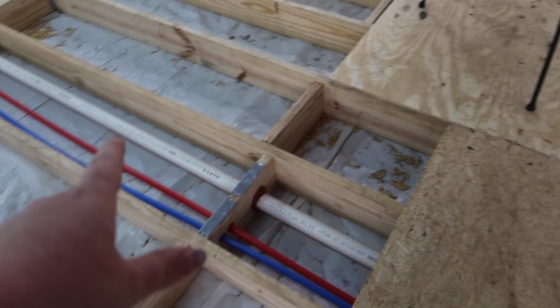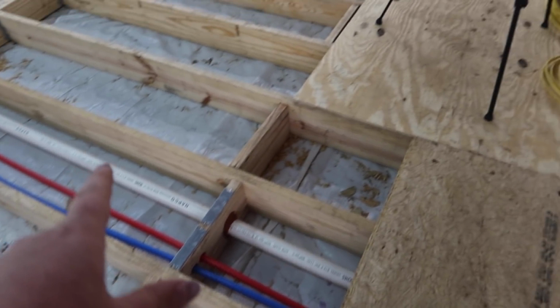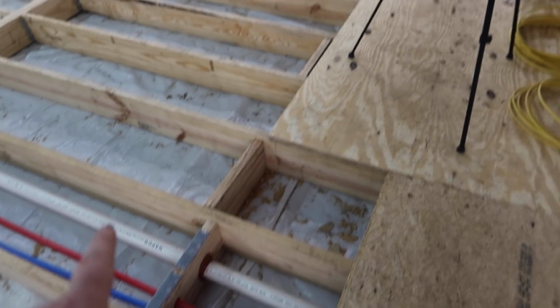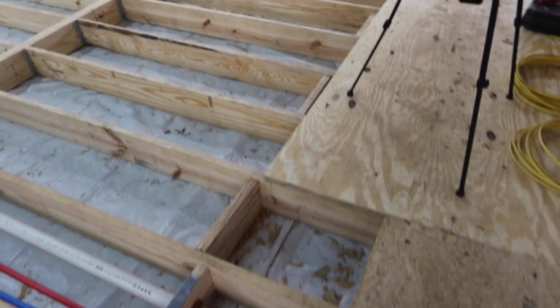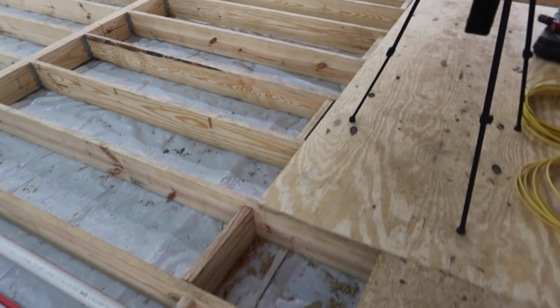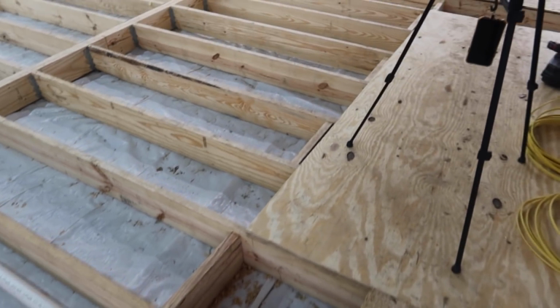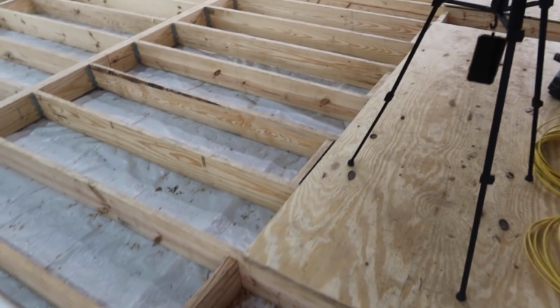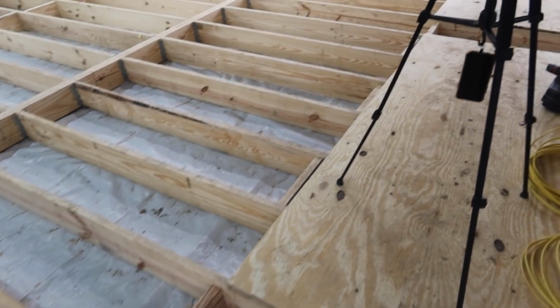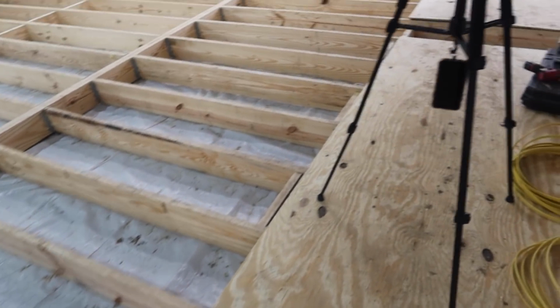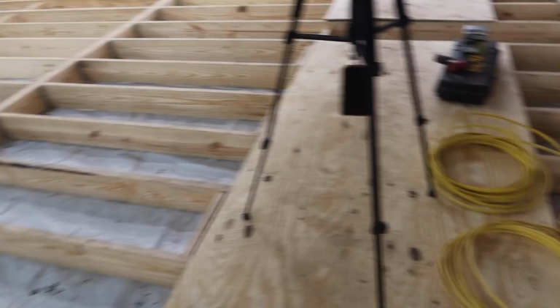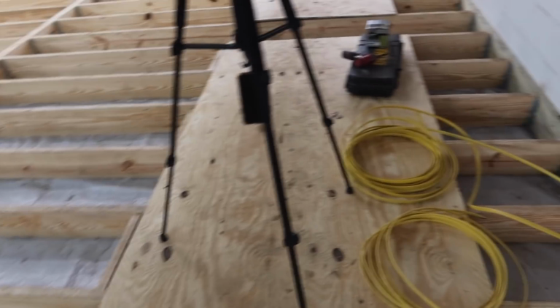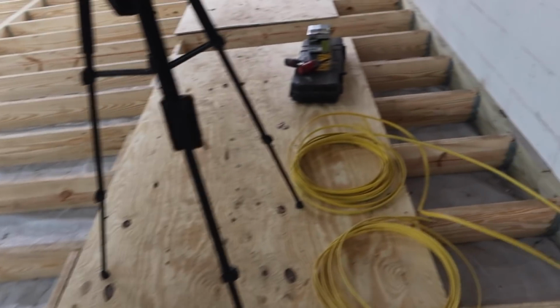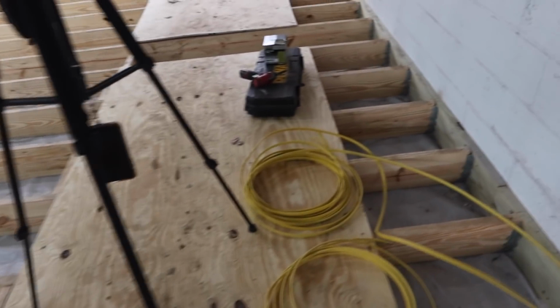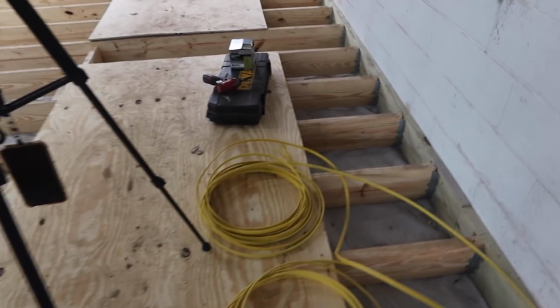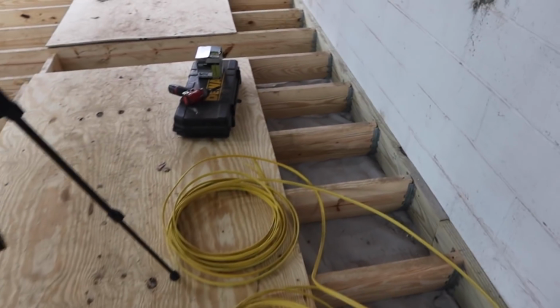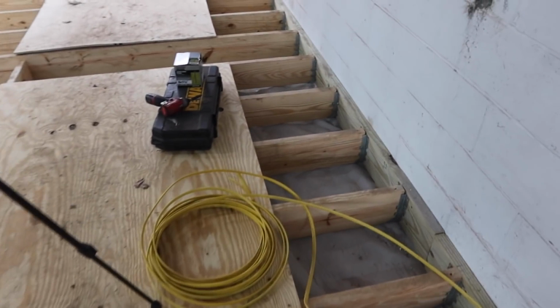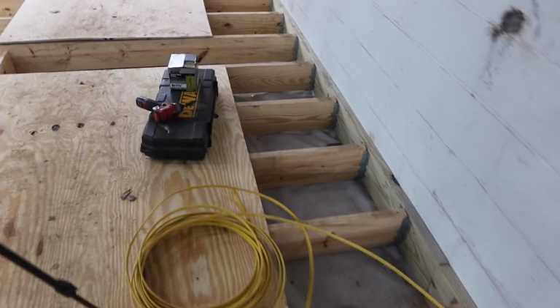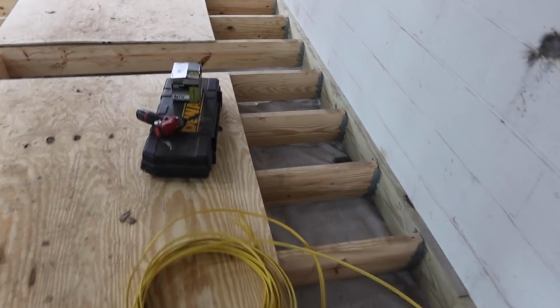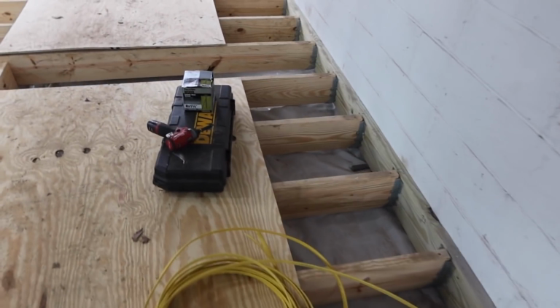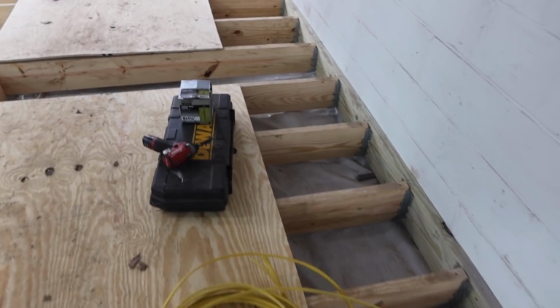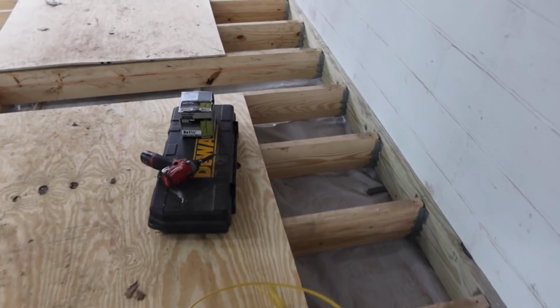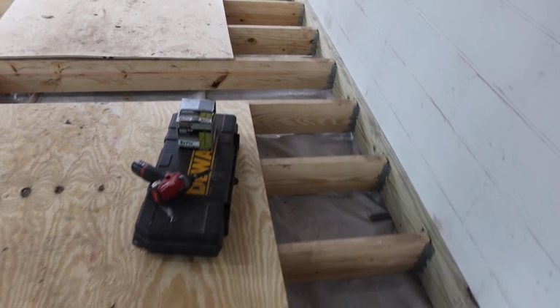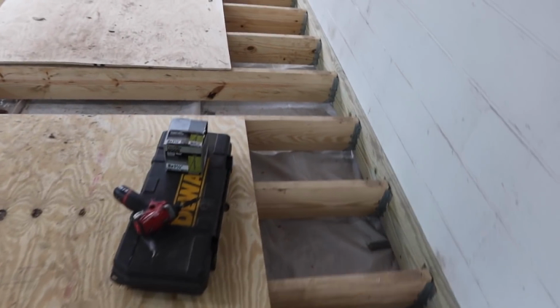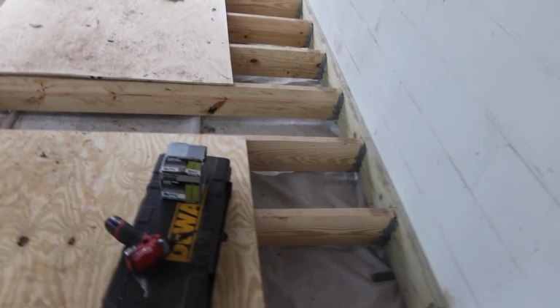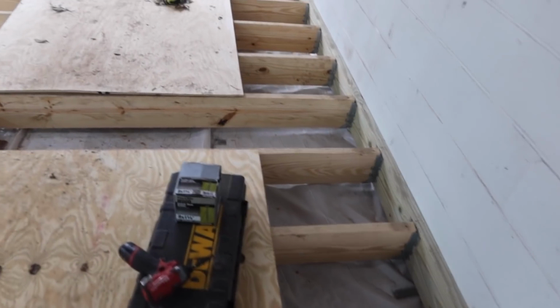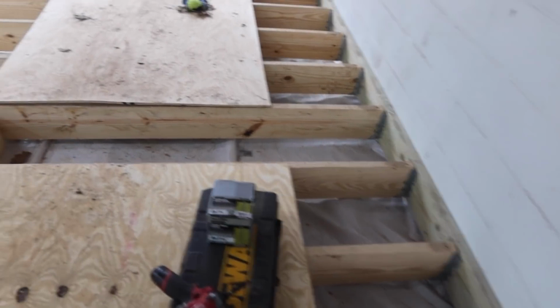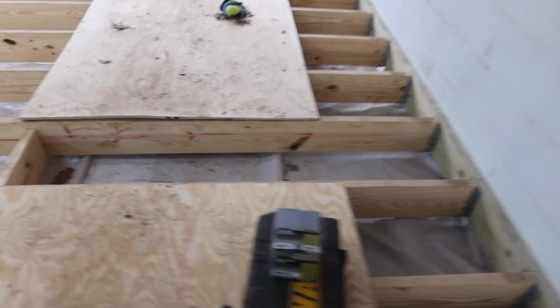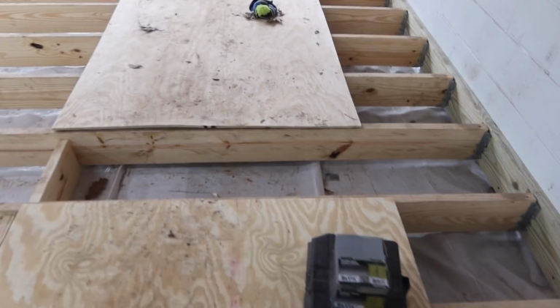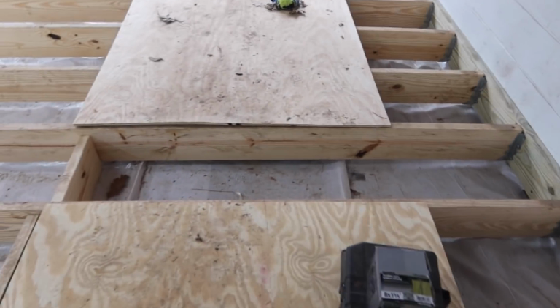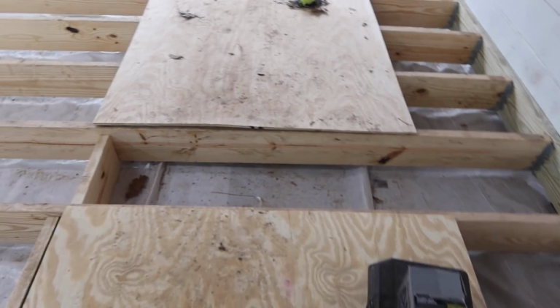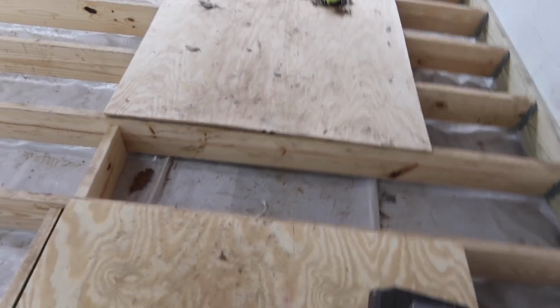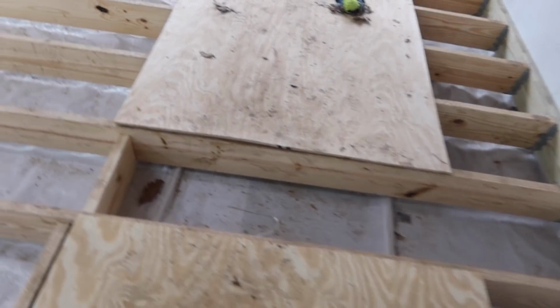Look at my floor joists — those were a huge thing to get done. And then there's the other thing the builder got done.